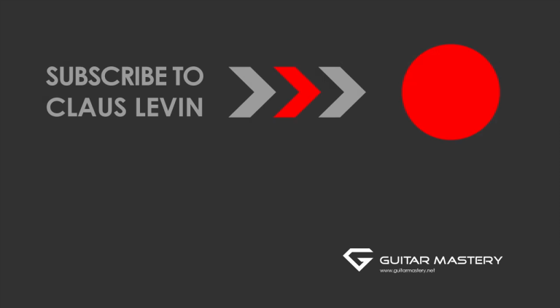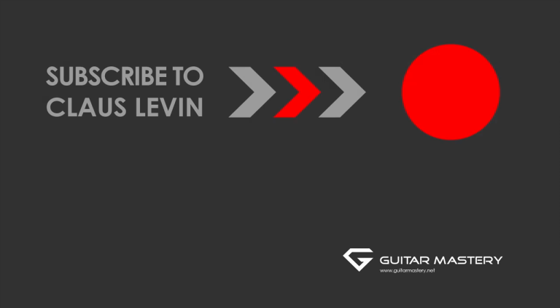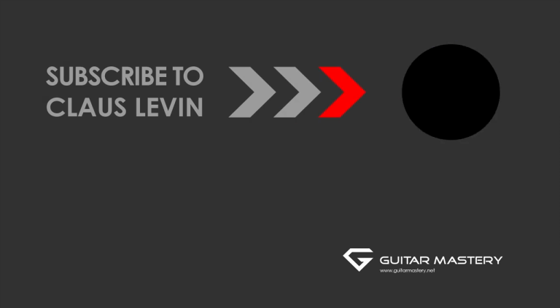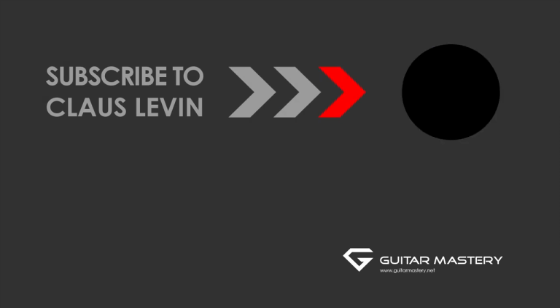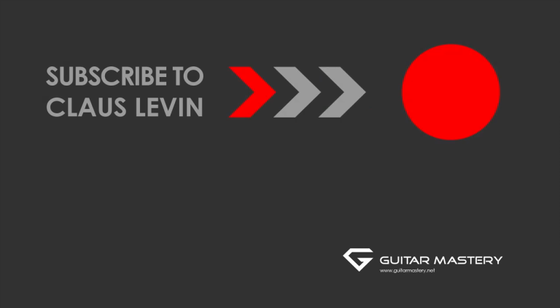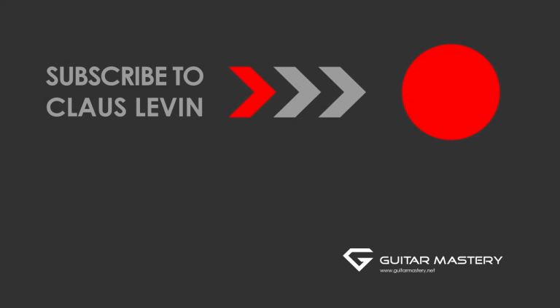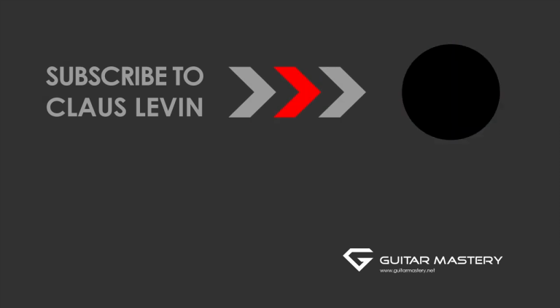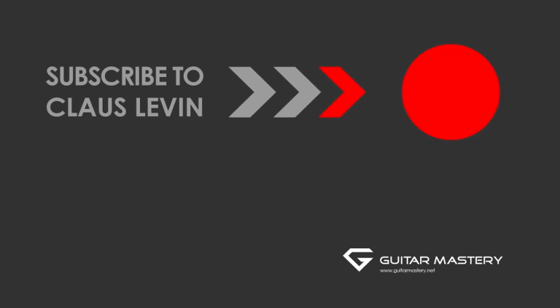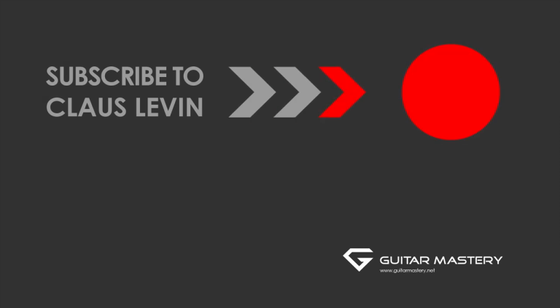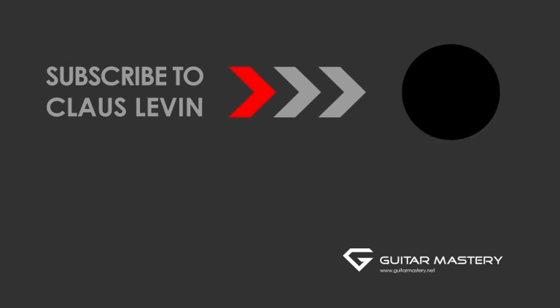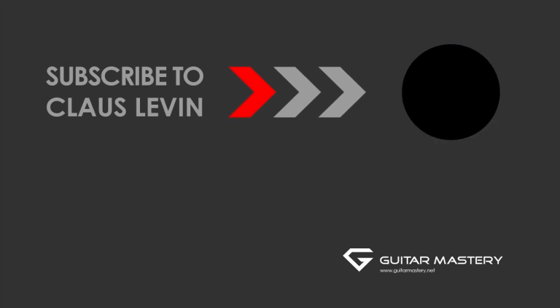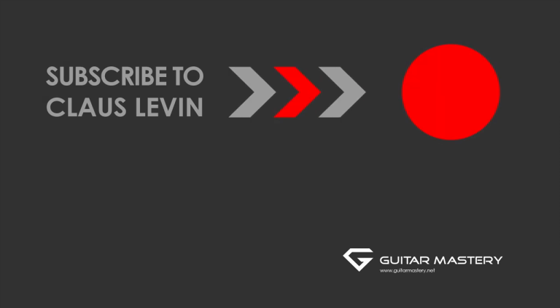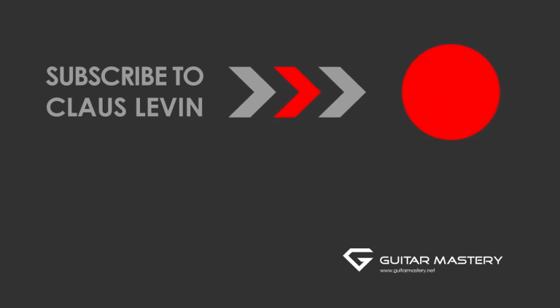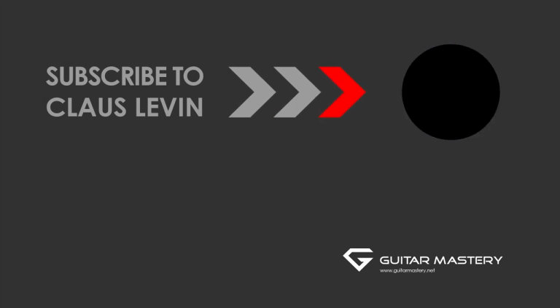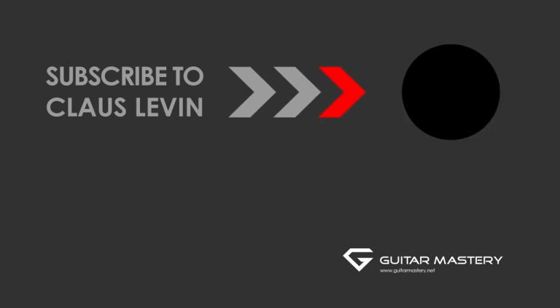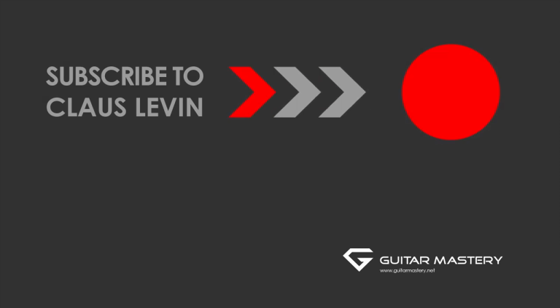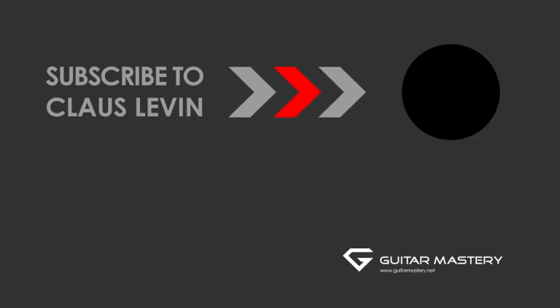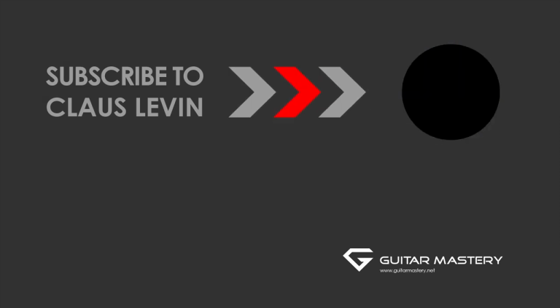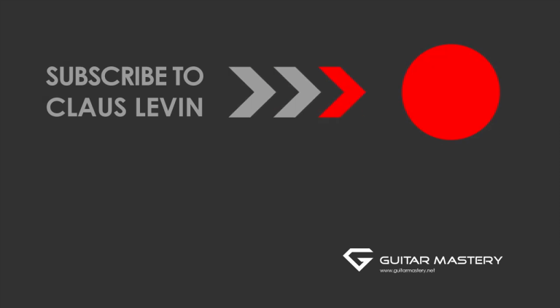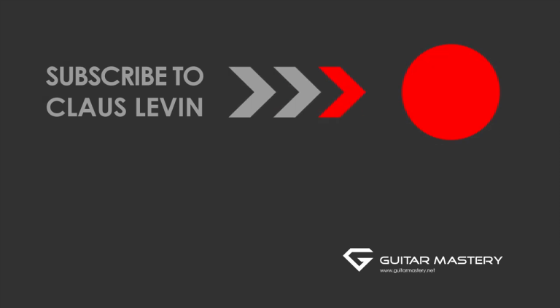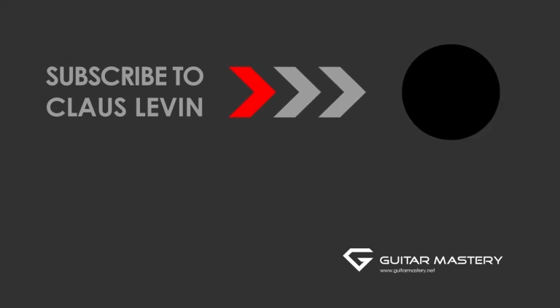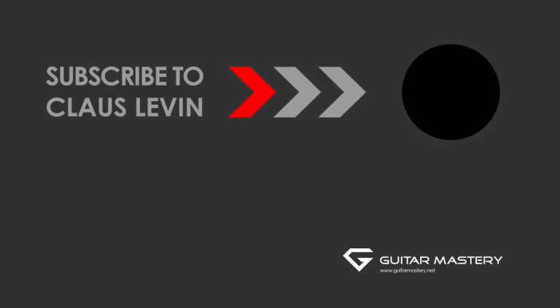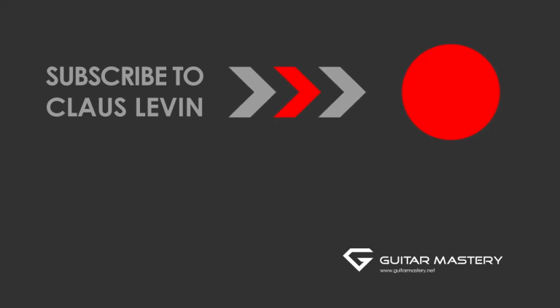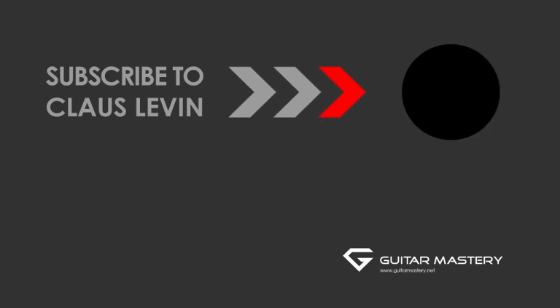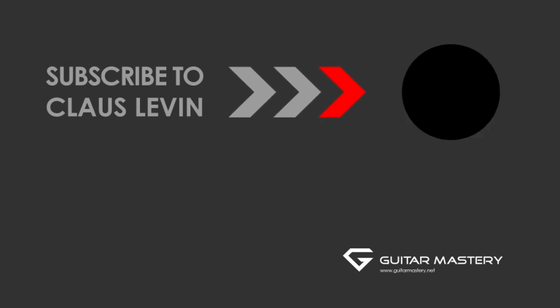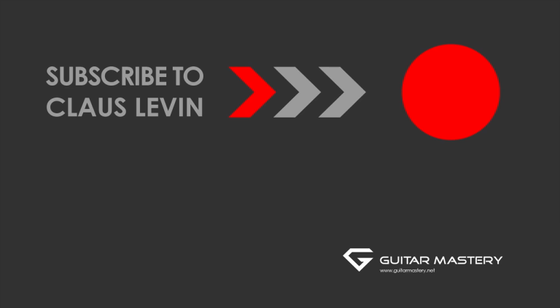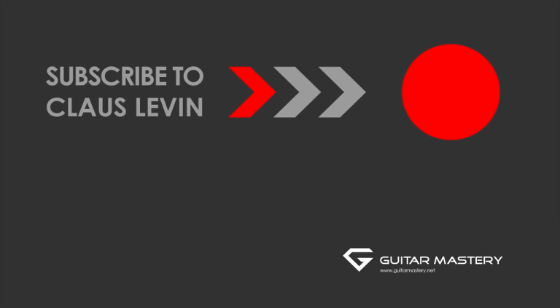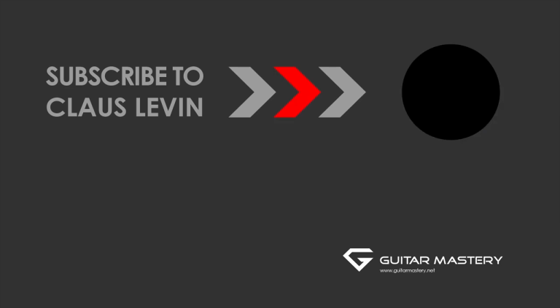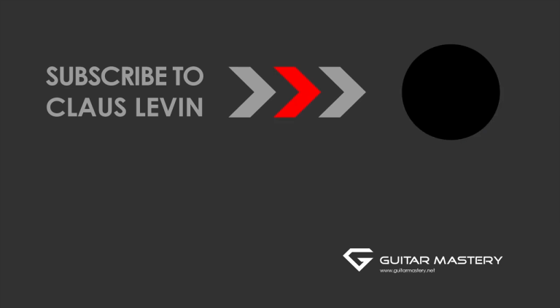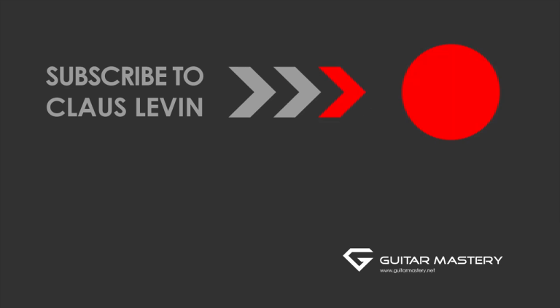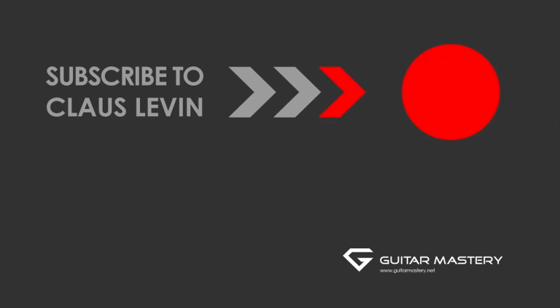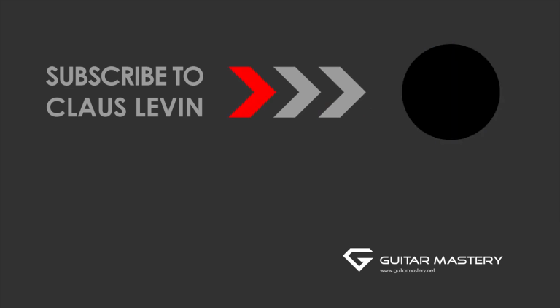See you in the next video. Subscribe for more free videos. Do it now.